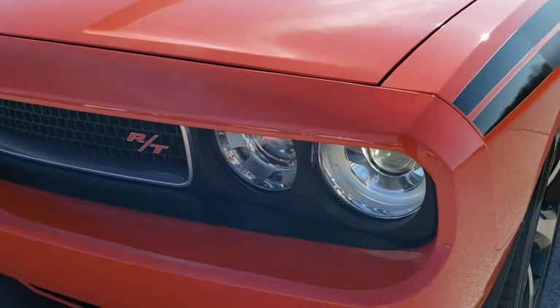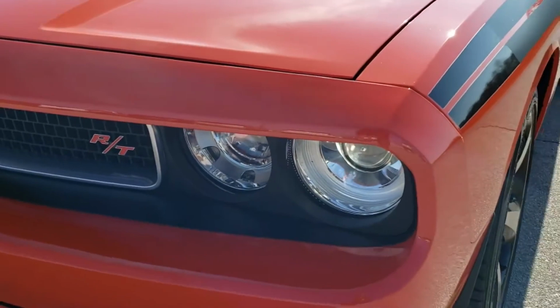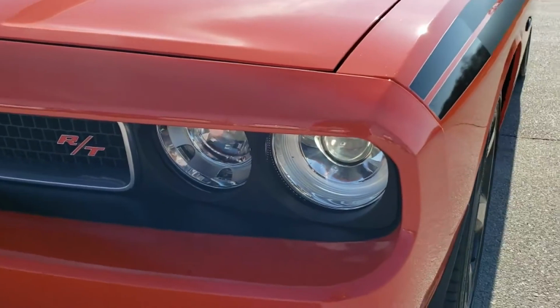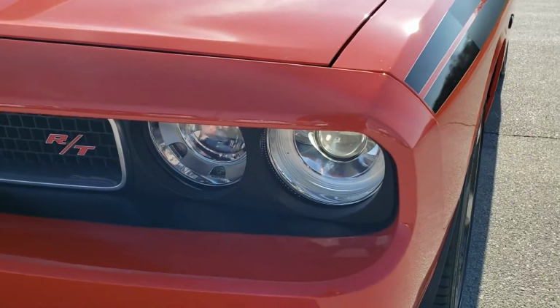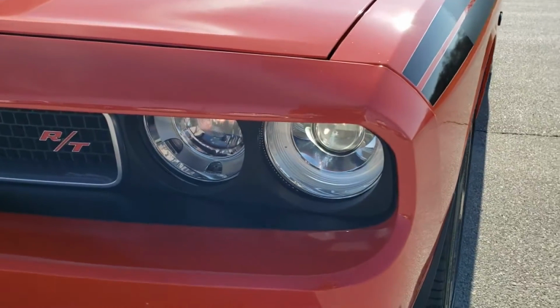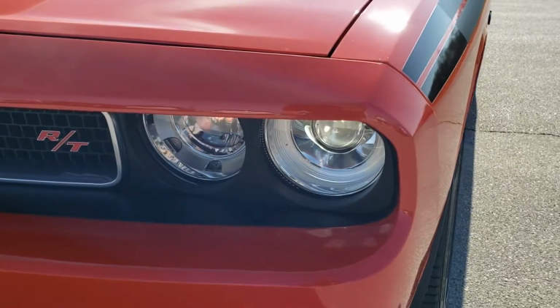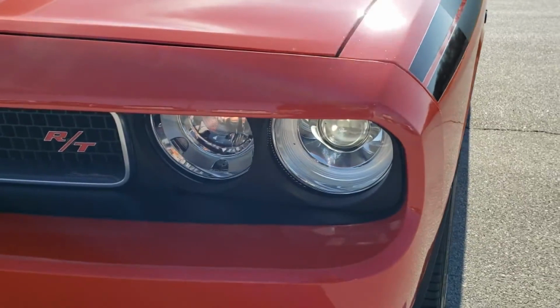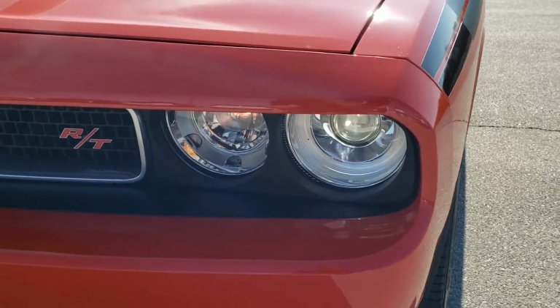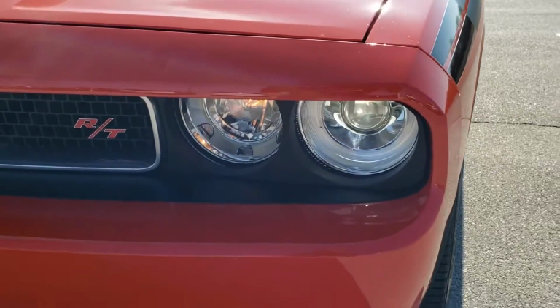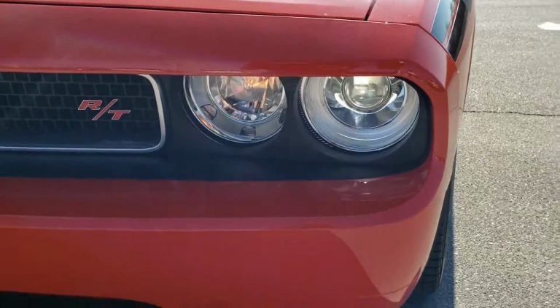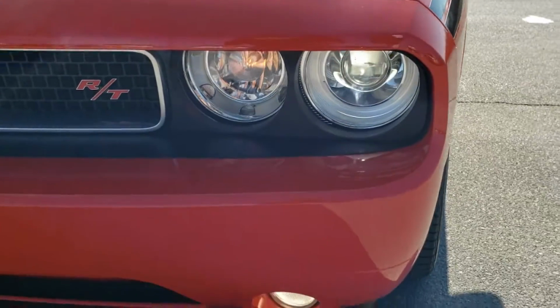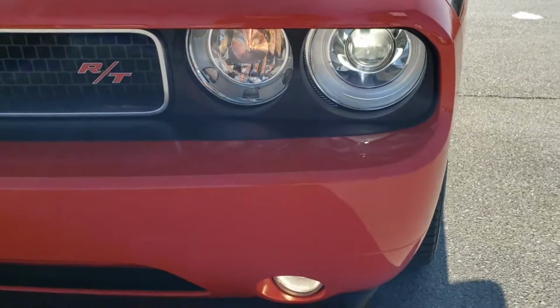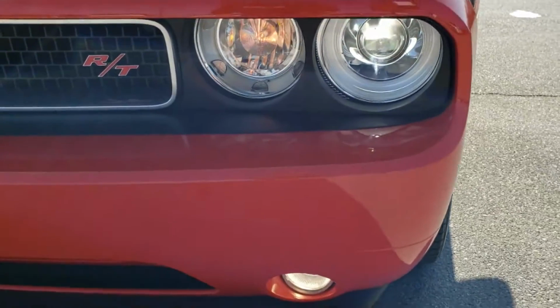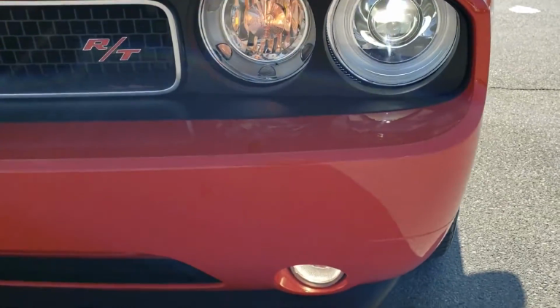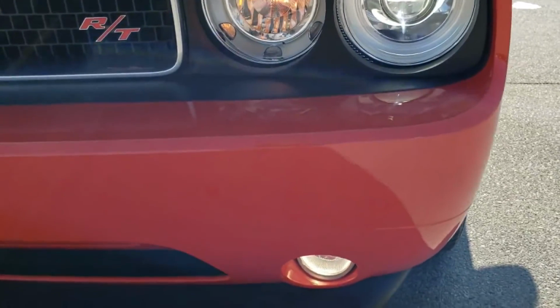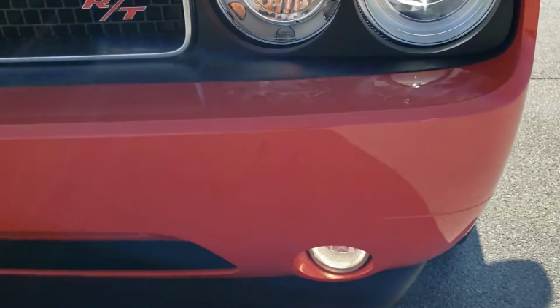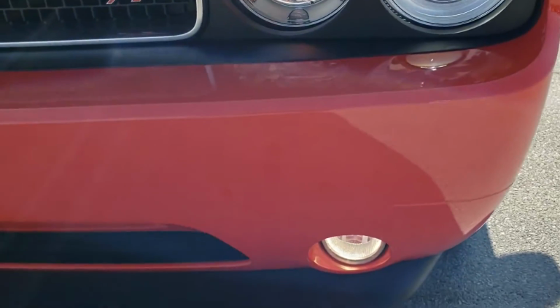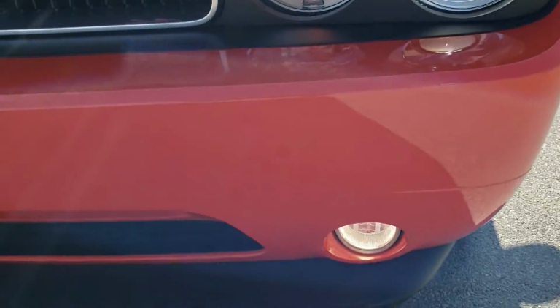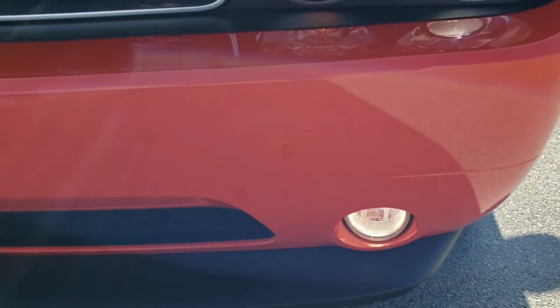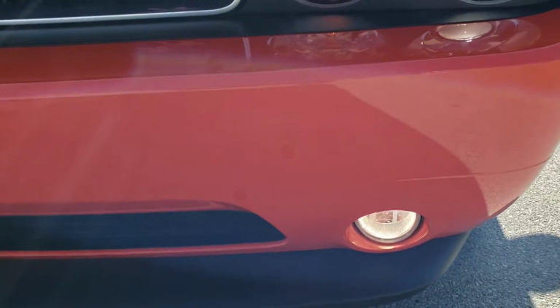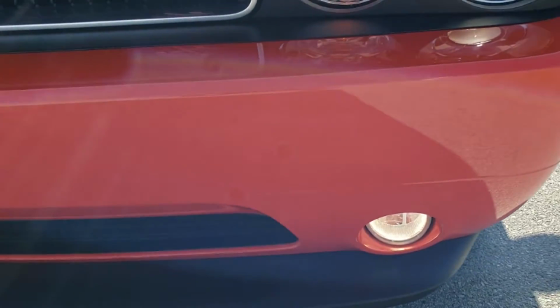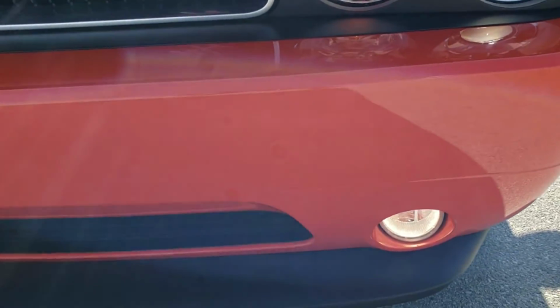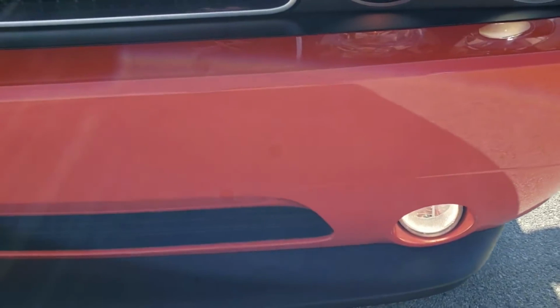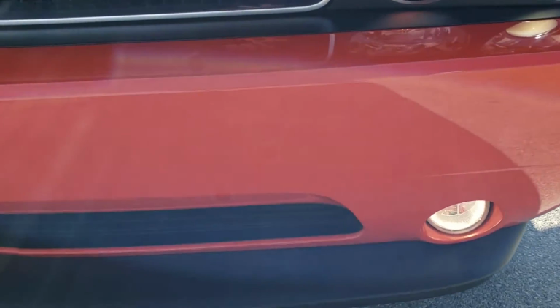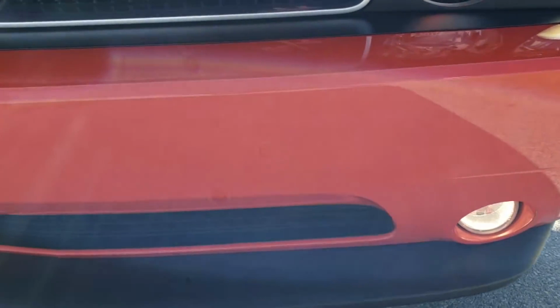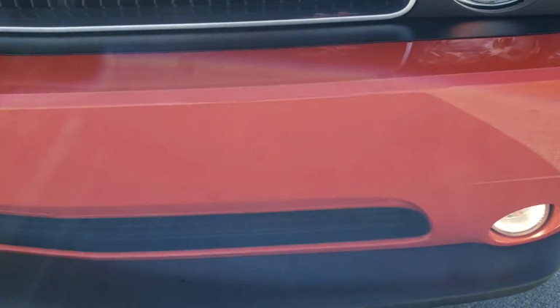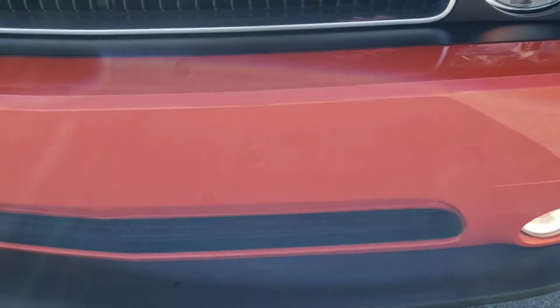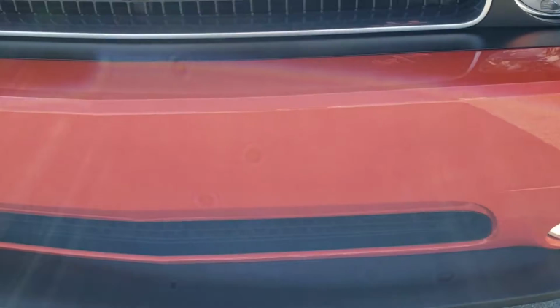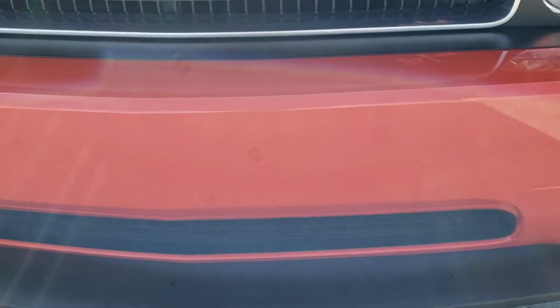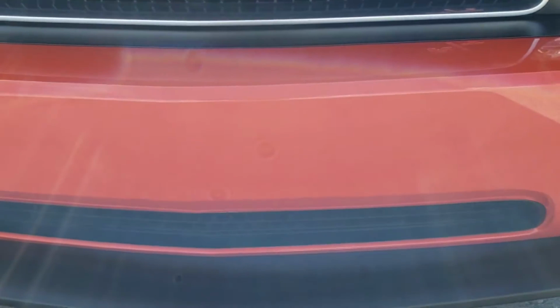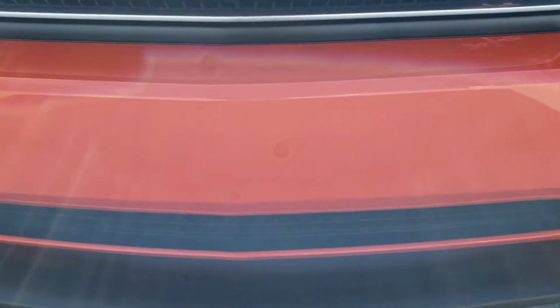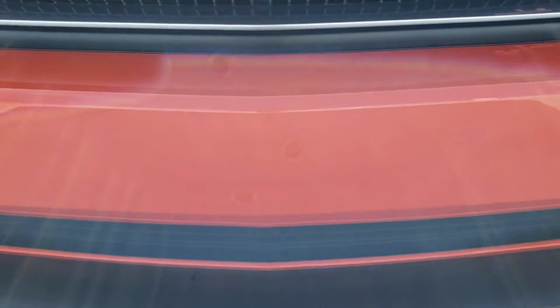Has the HID headlamps, the factory fog lights, and the front bumper is in excellent condition.